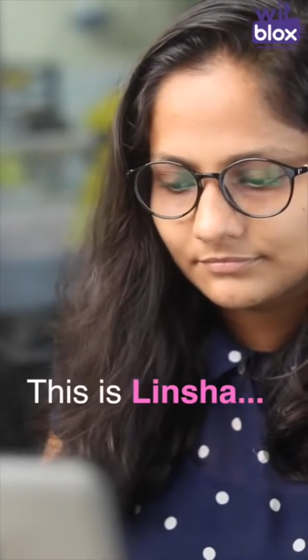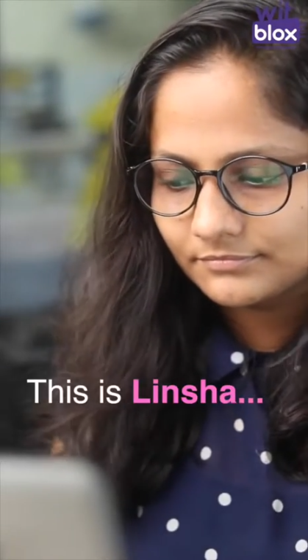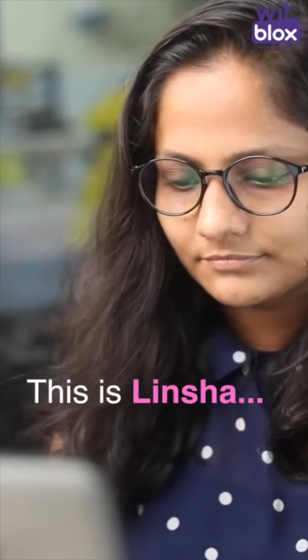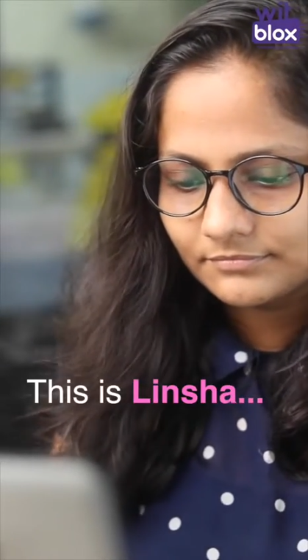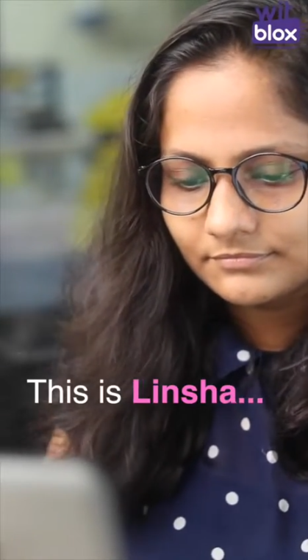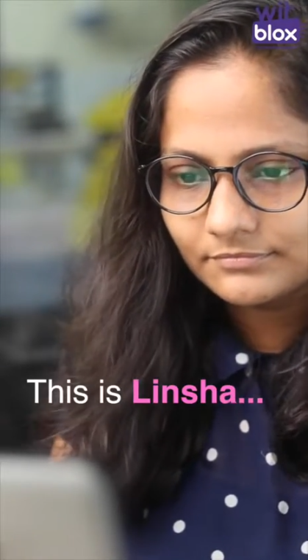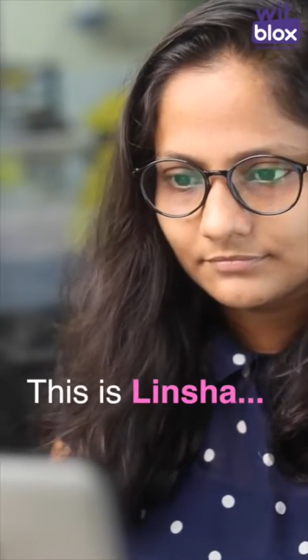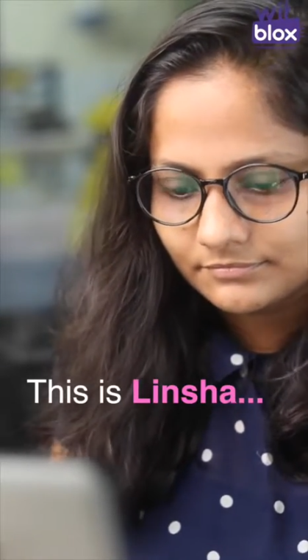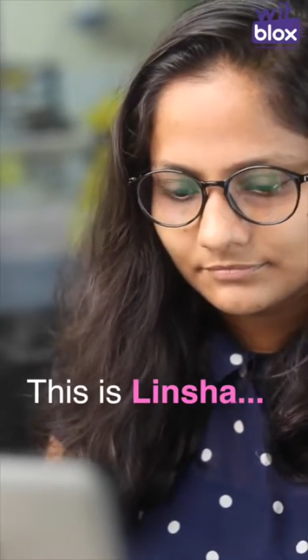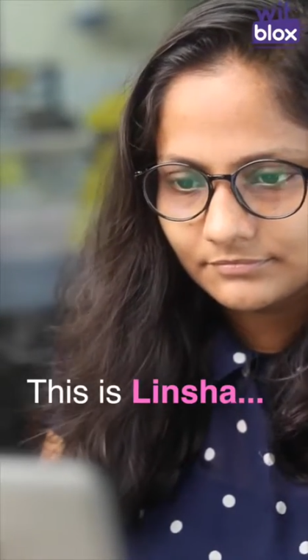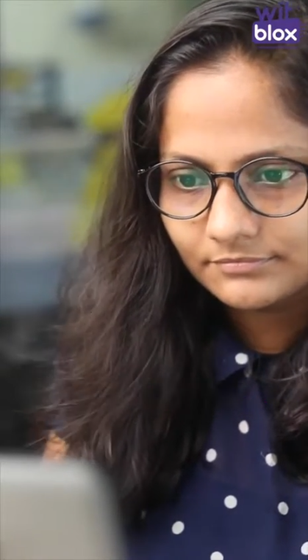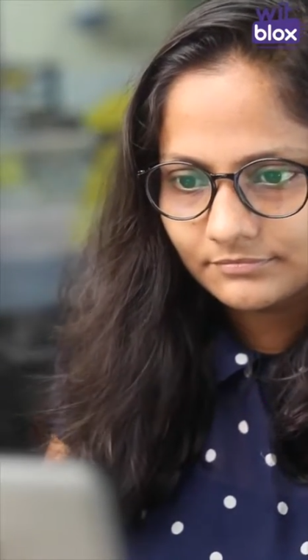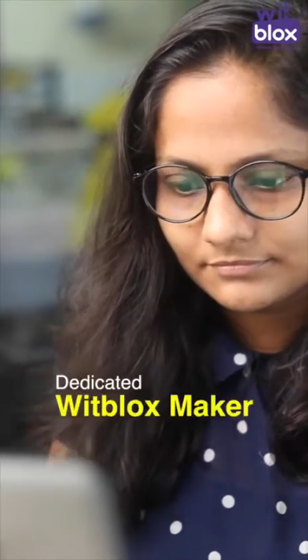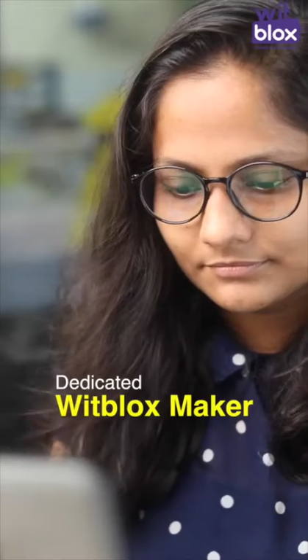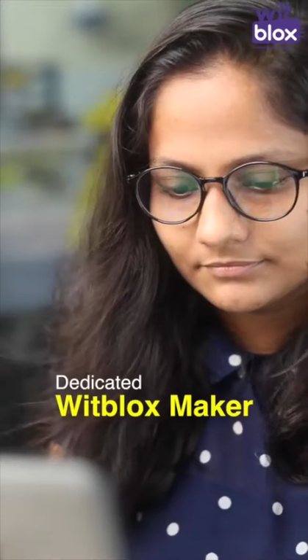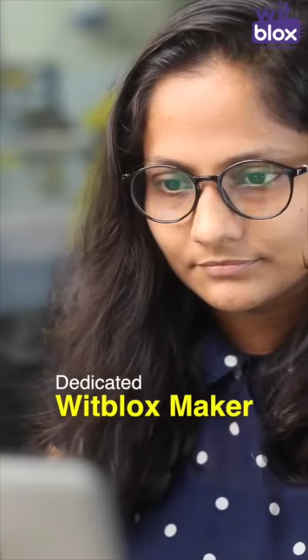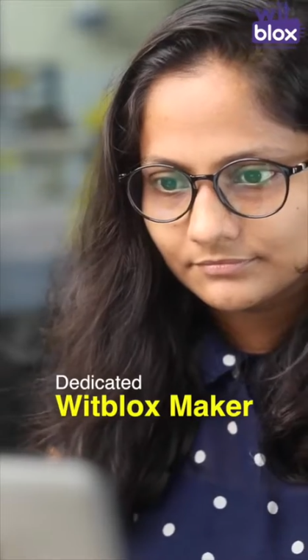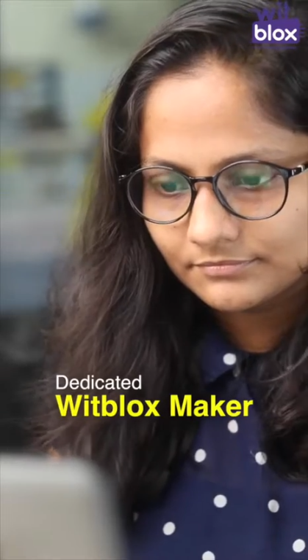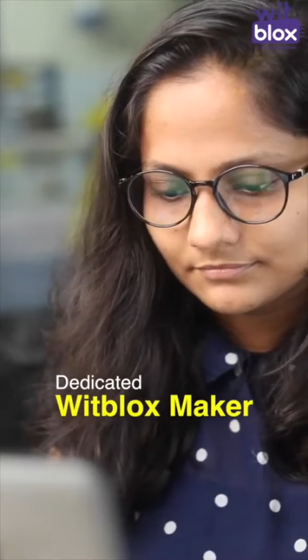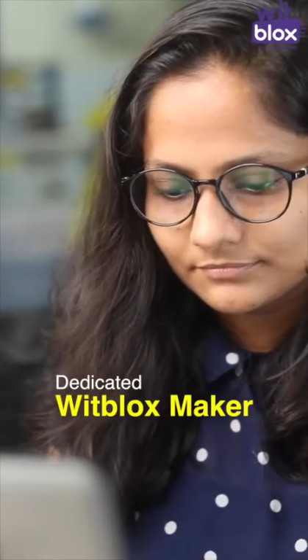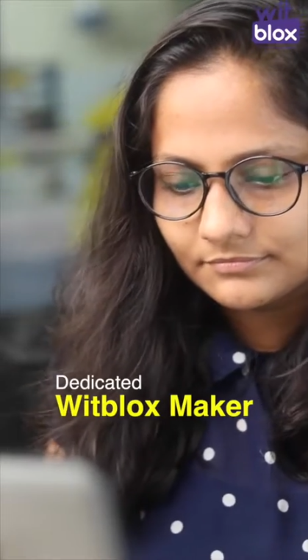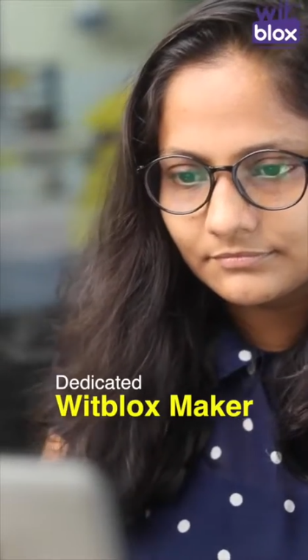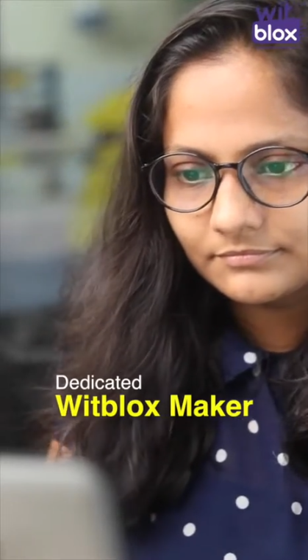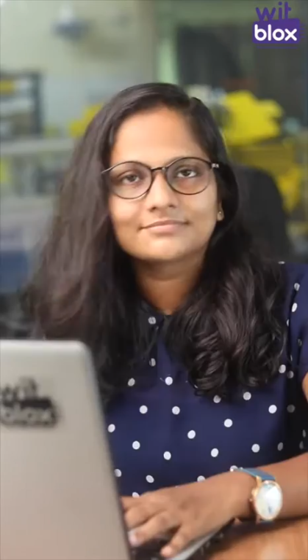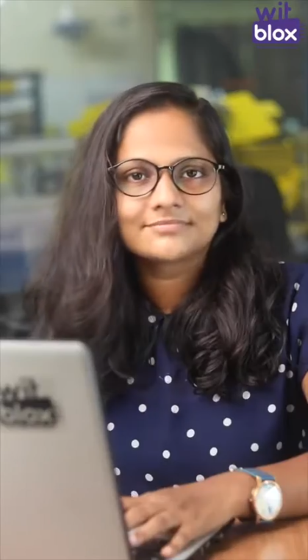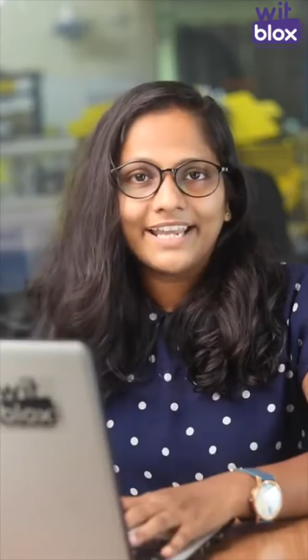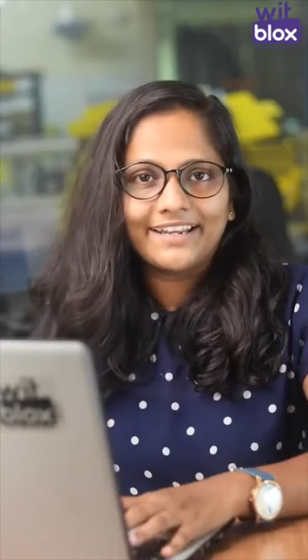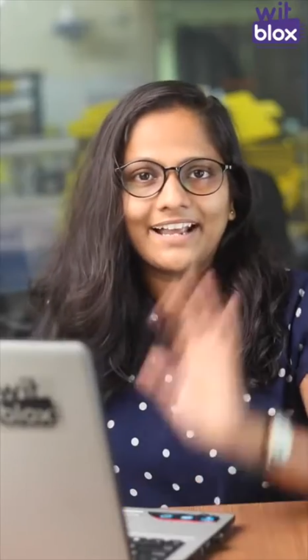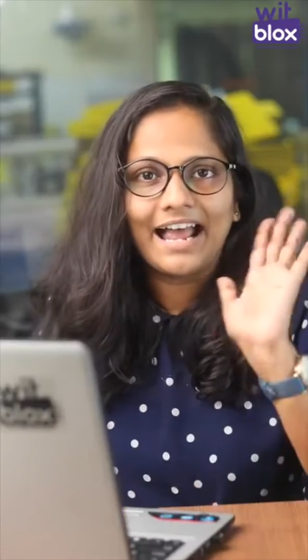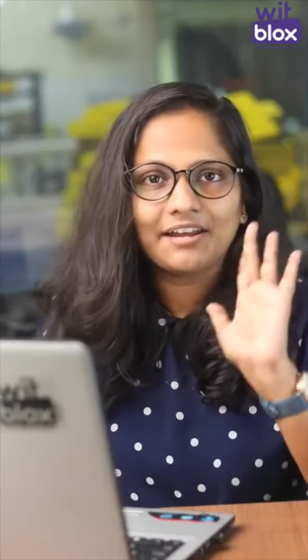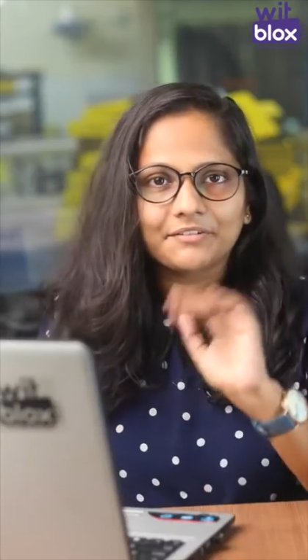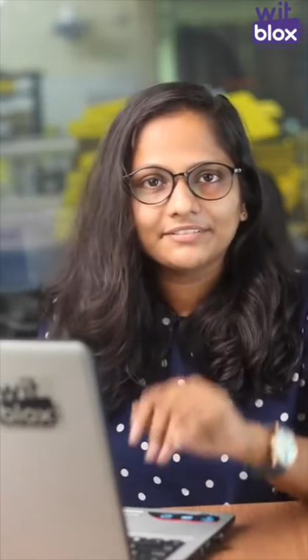This is Linsha. She is a very dedicated VidBlocks maker. Hey, hi everyone.